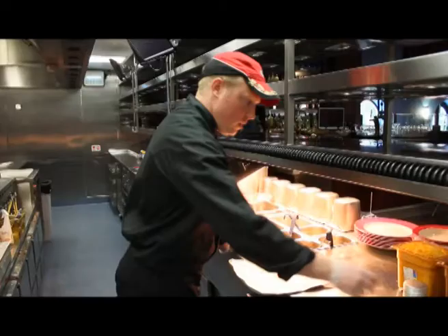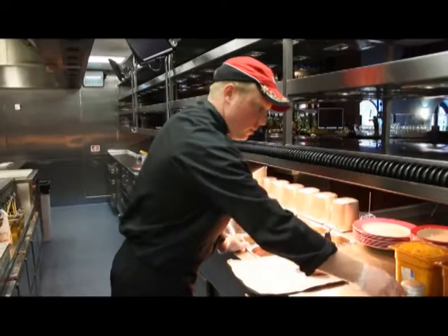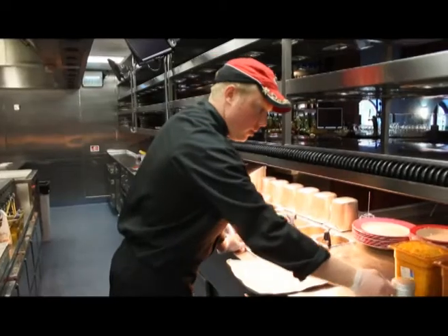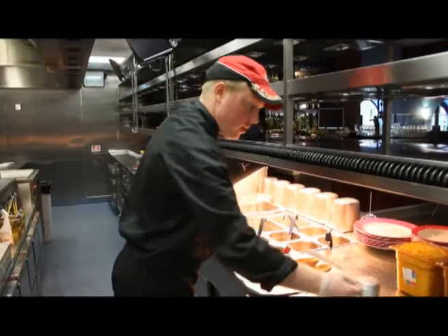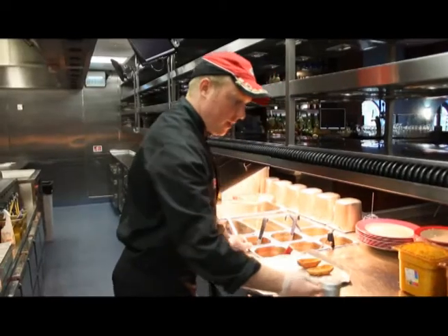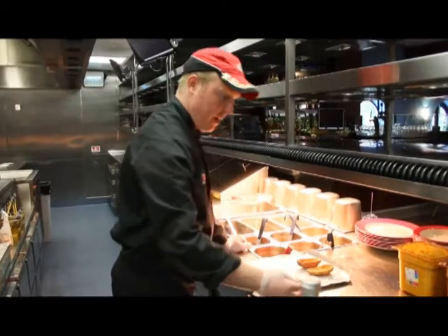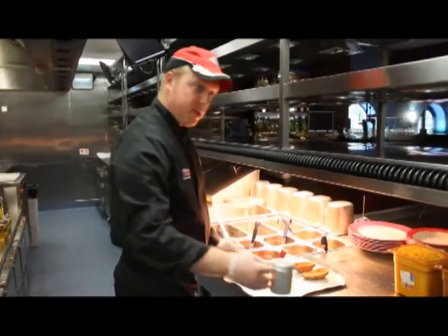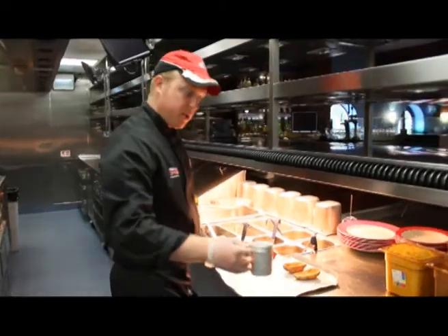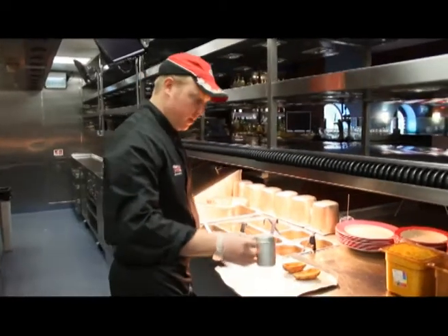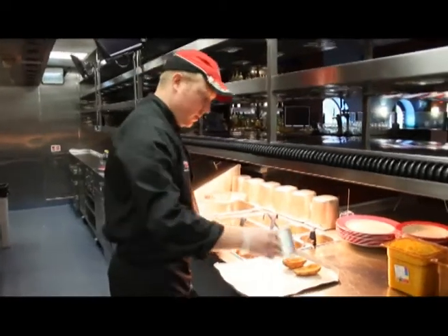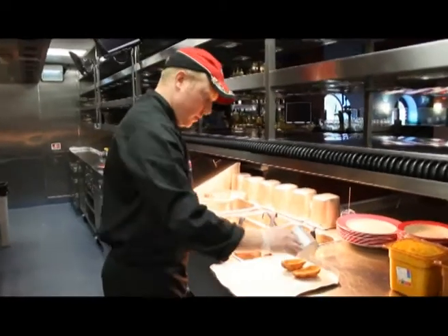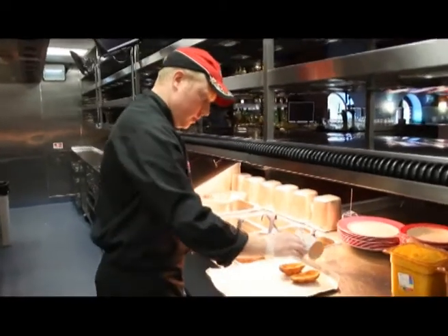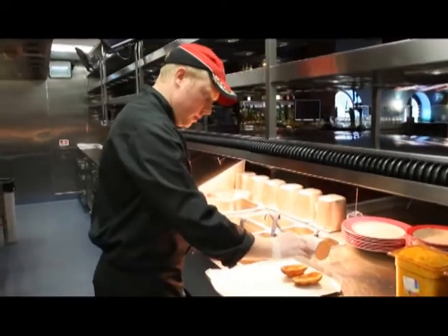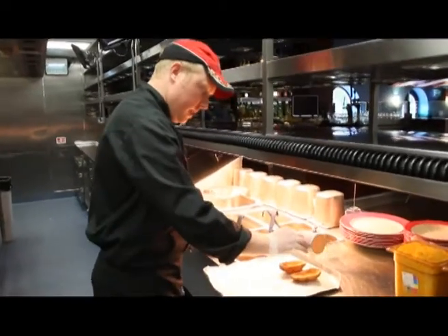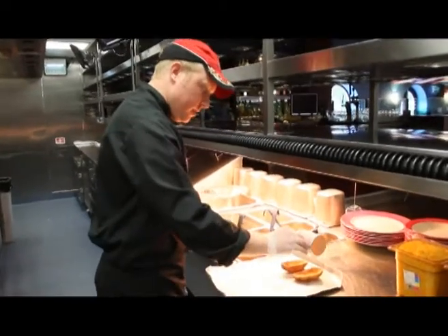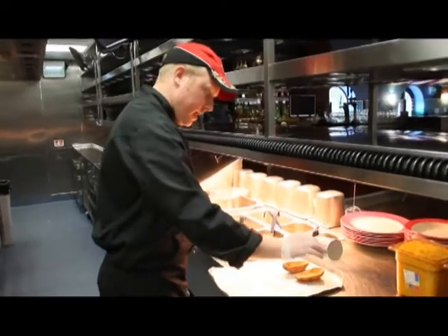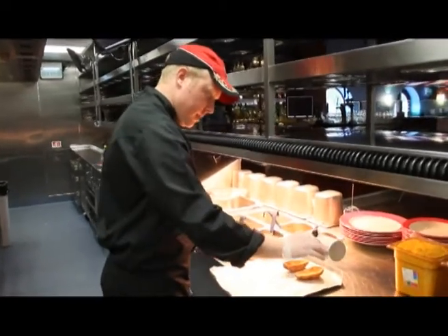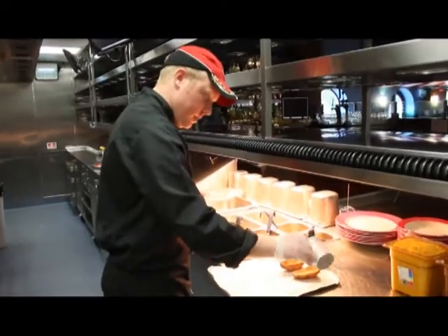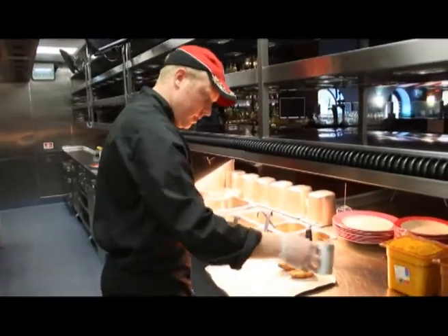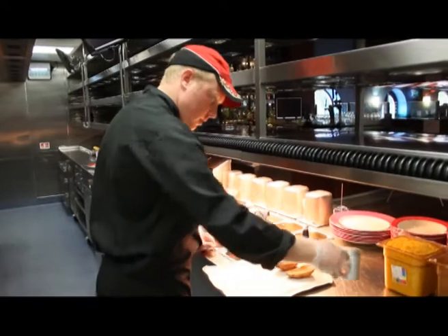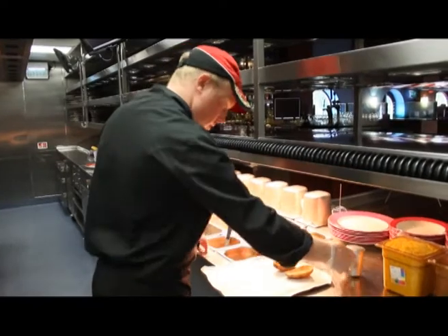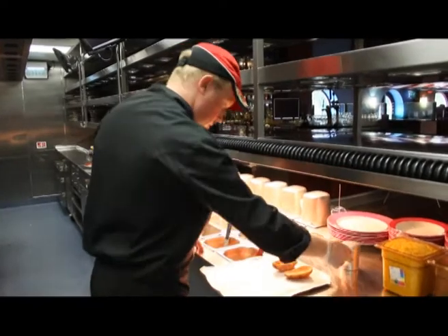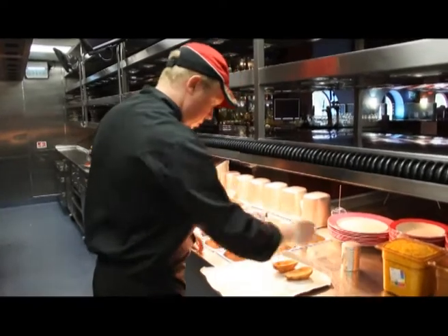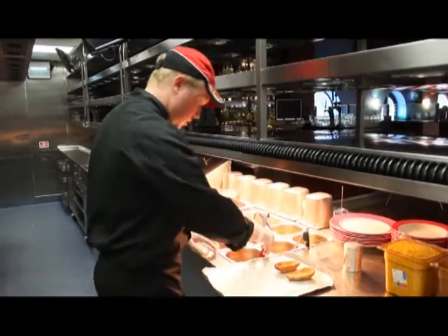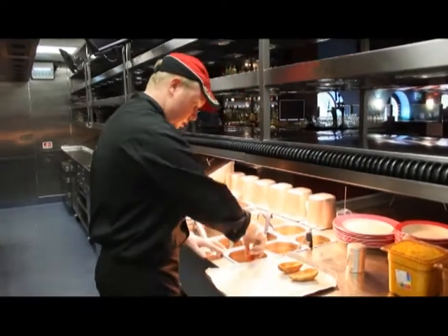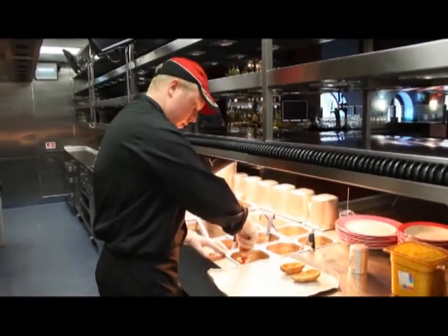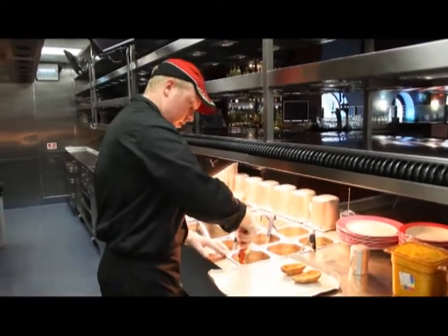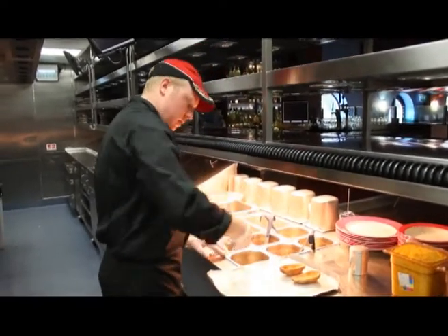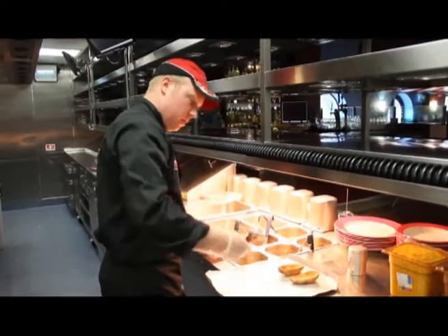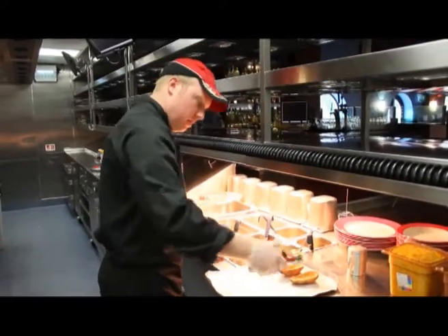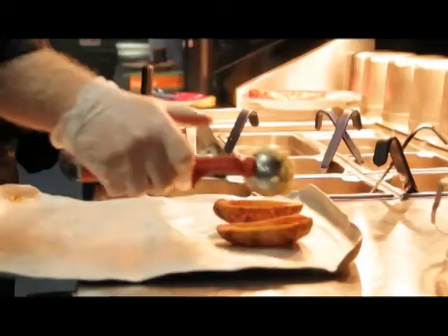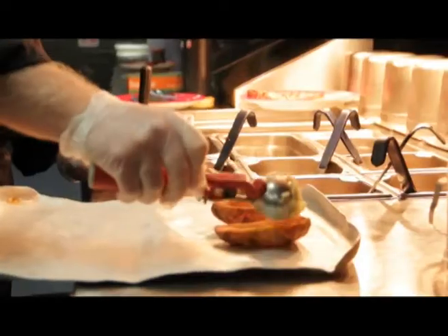We're going to do our twice baked potato skins. Season the potato skins and add the mashed potato.